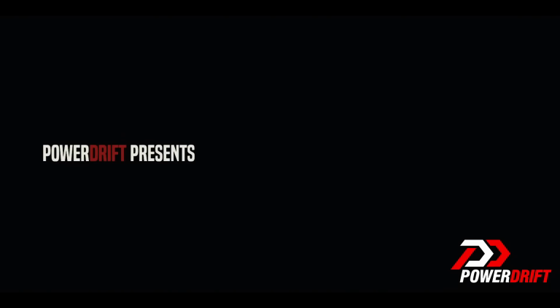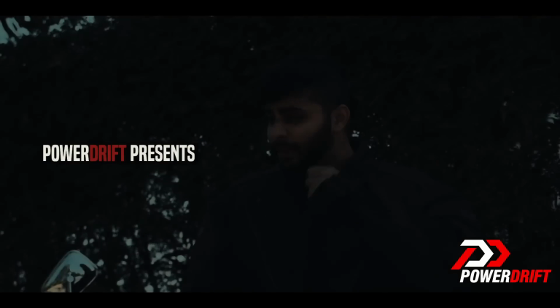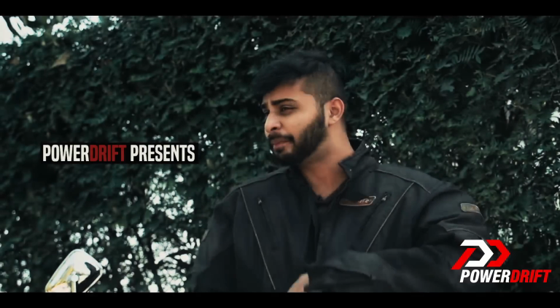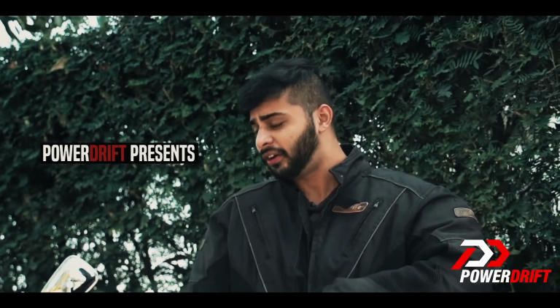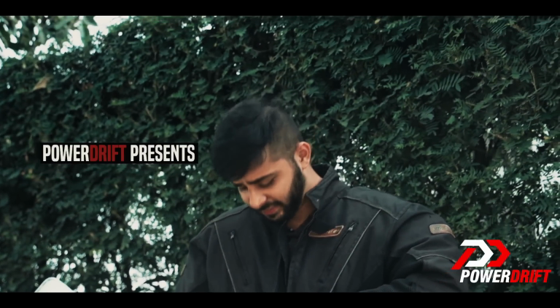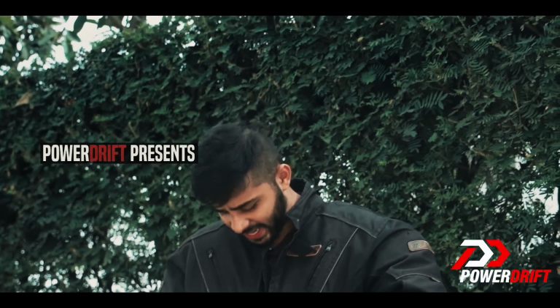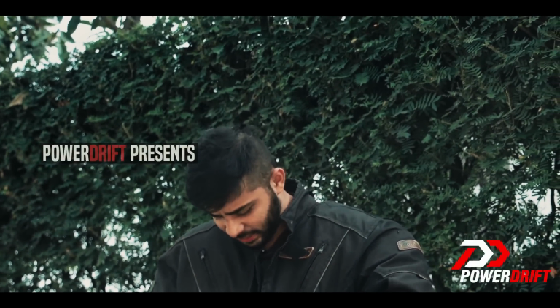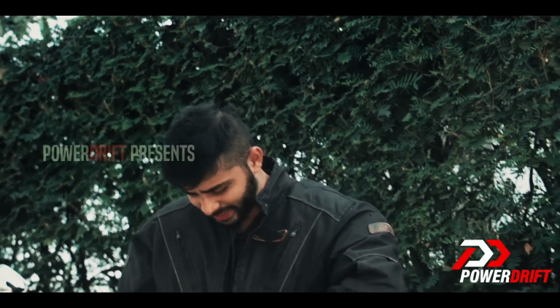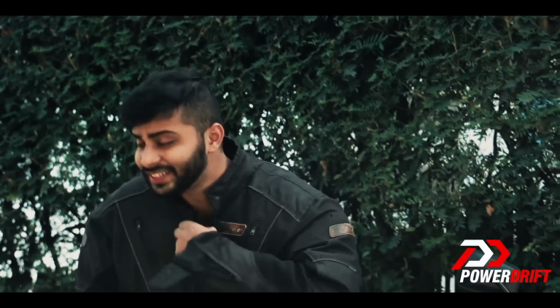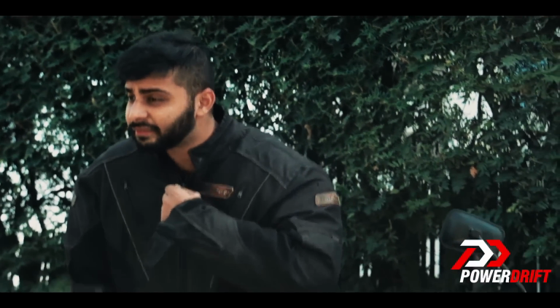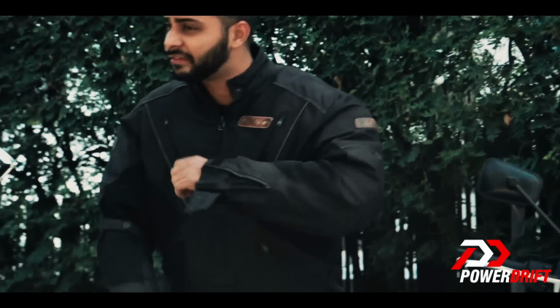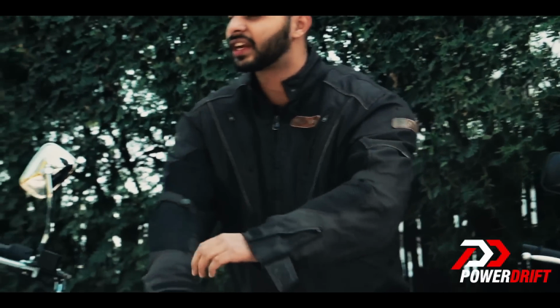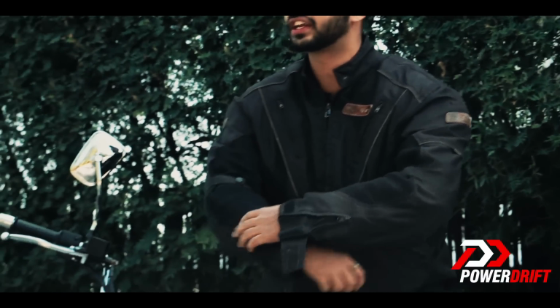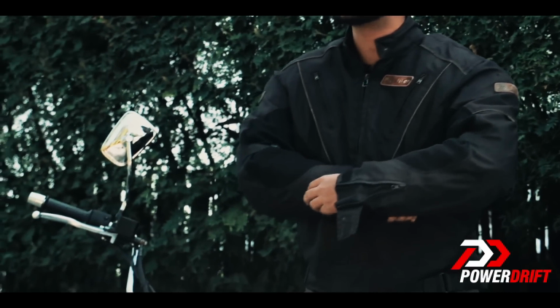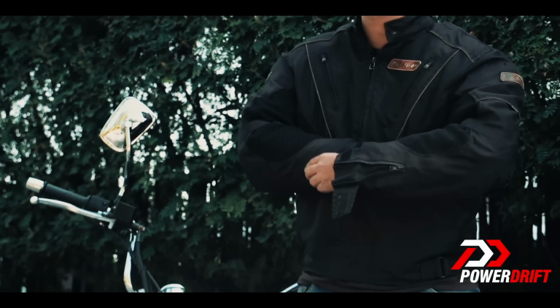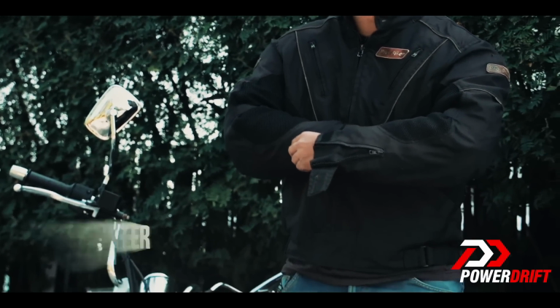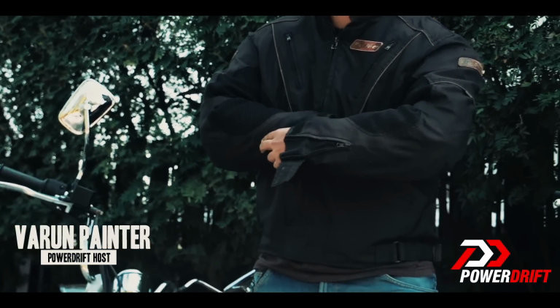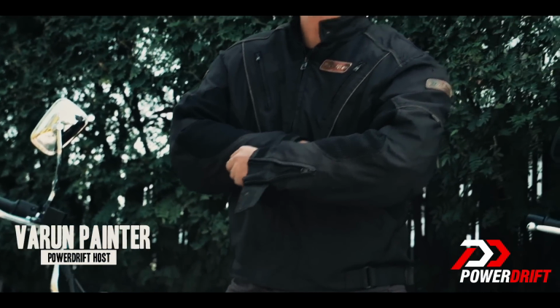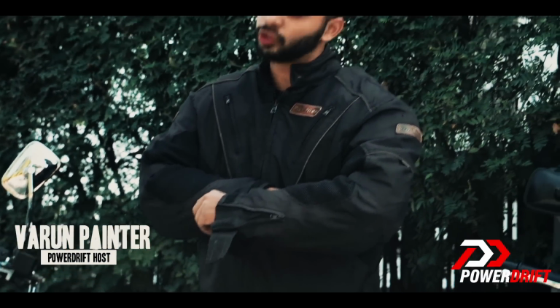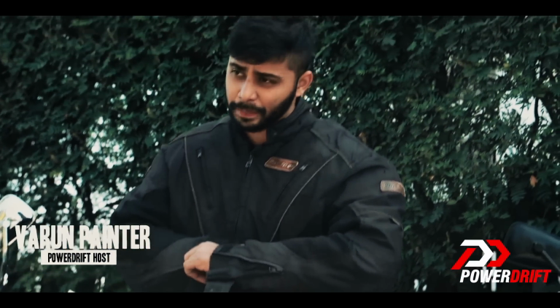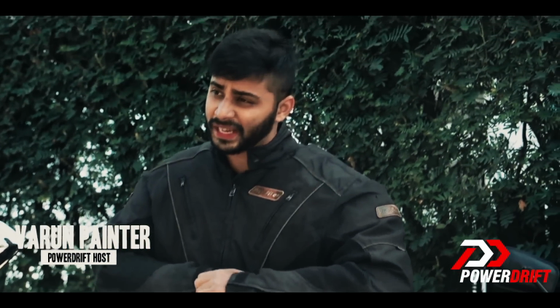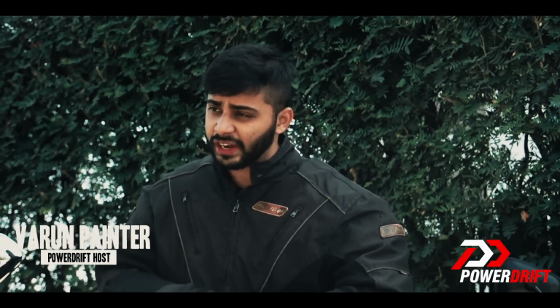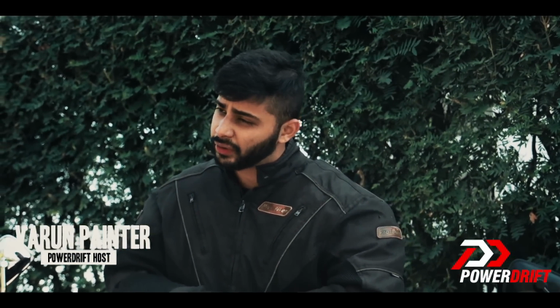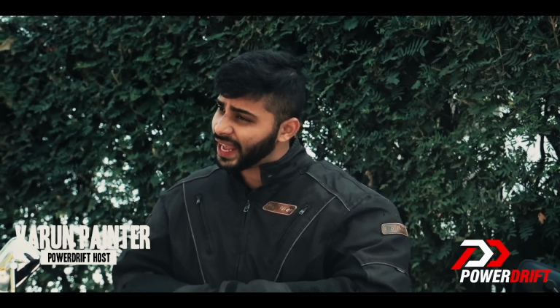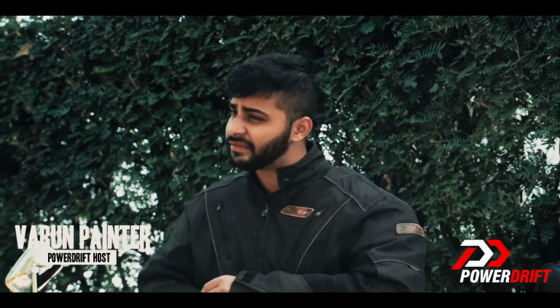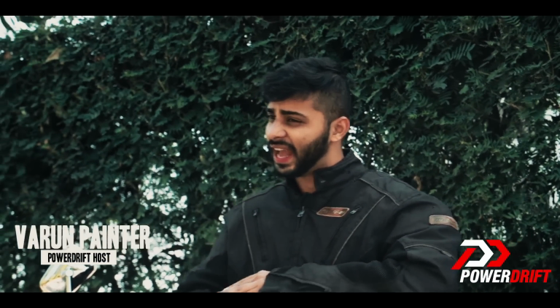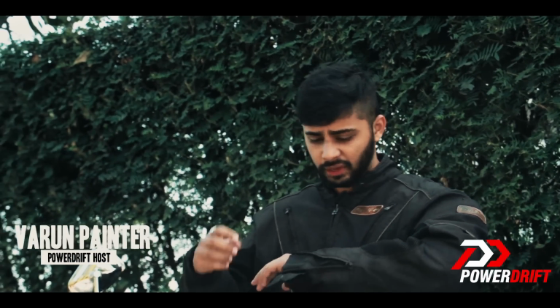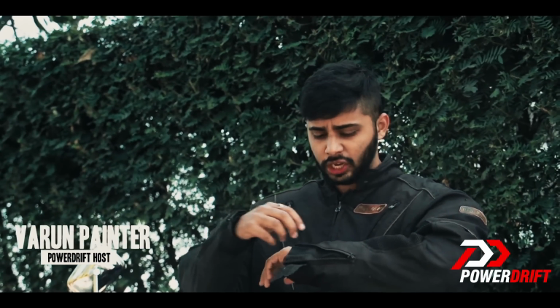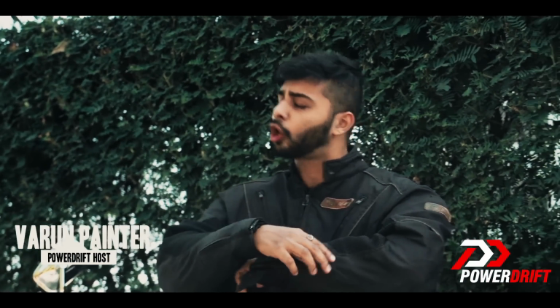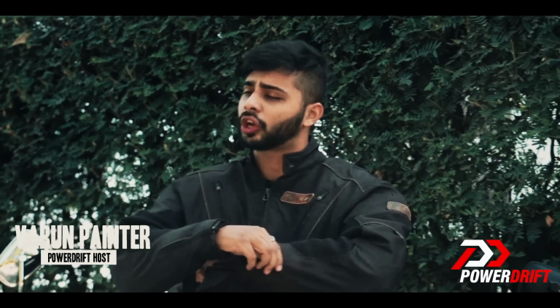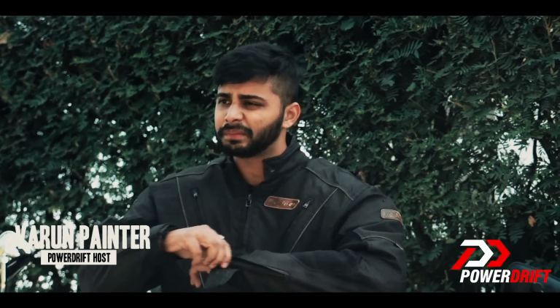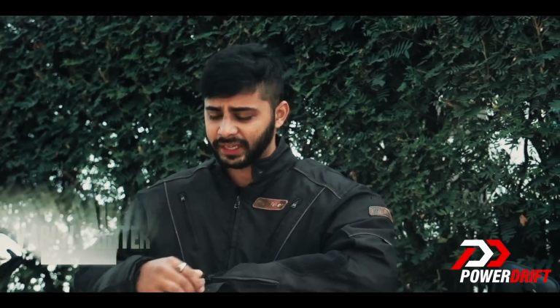Welcome to PowerDrift guys. The reason why we are in a rush is because time is not our best friend today and we have a lot on our plate.